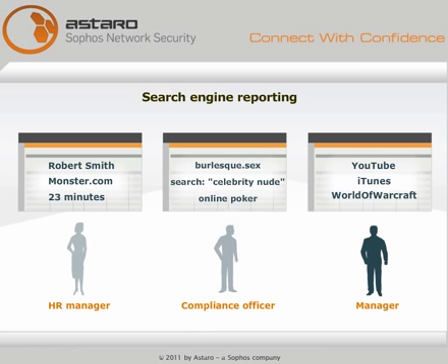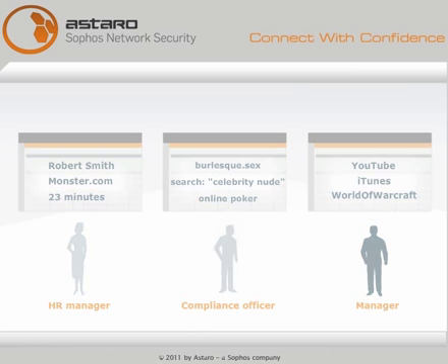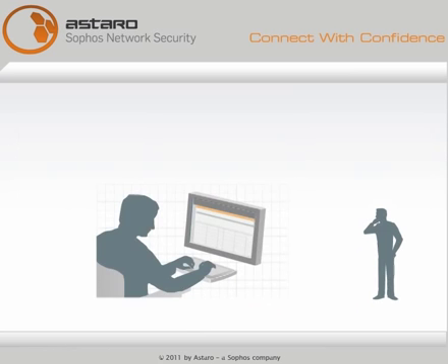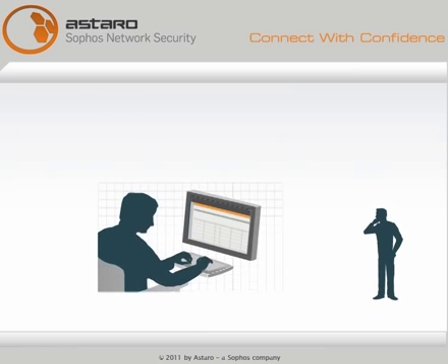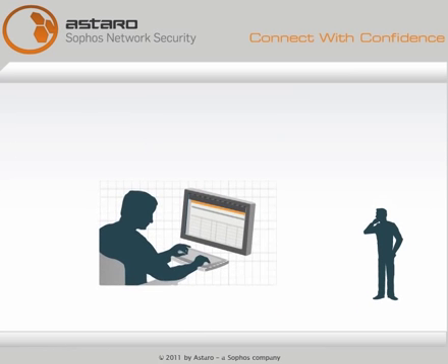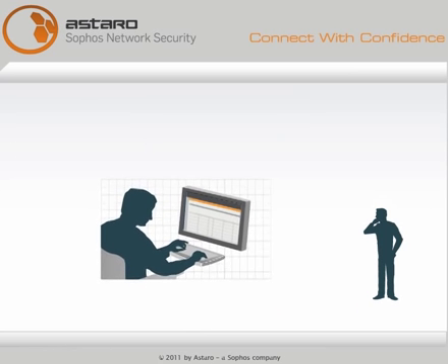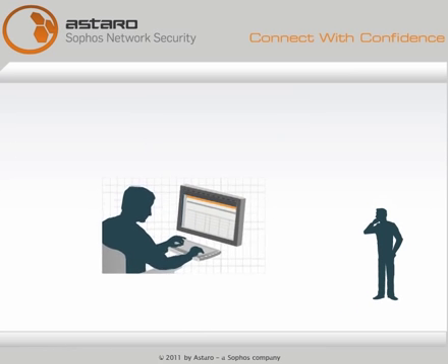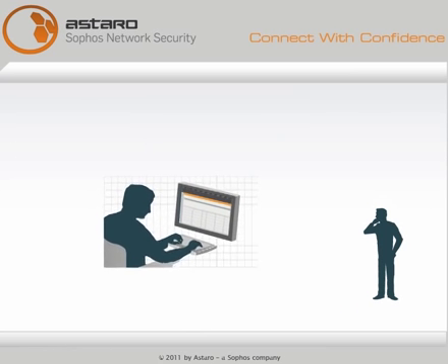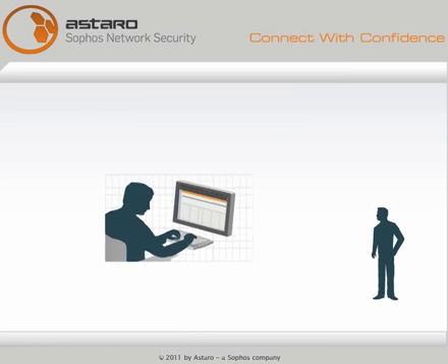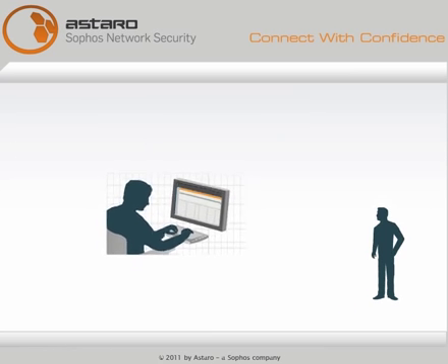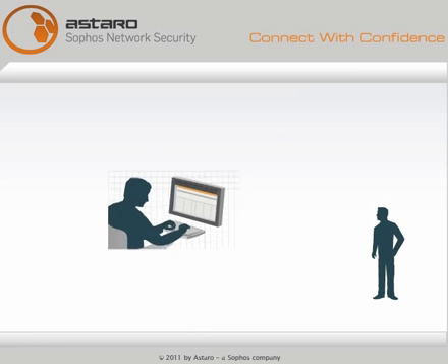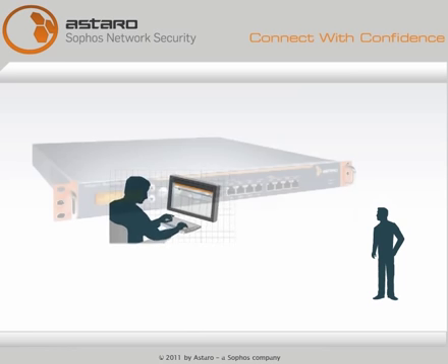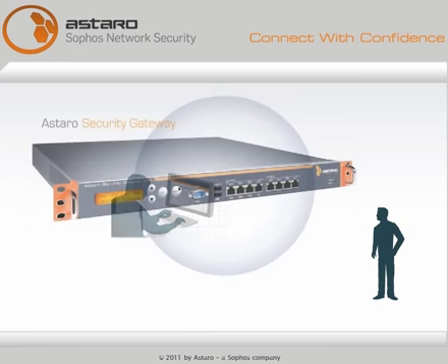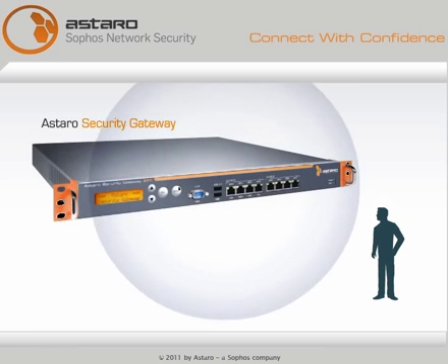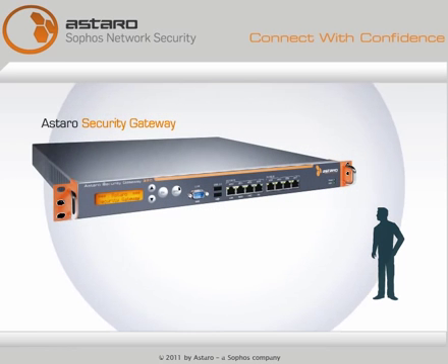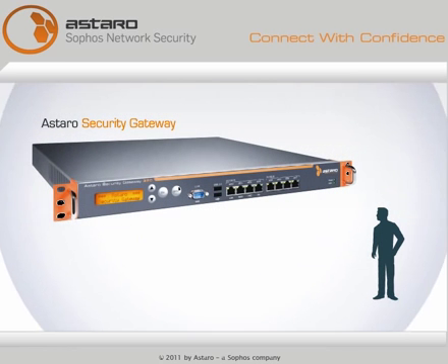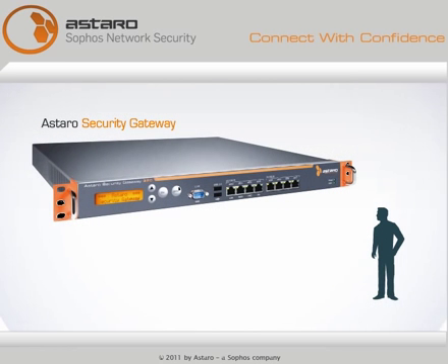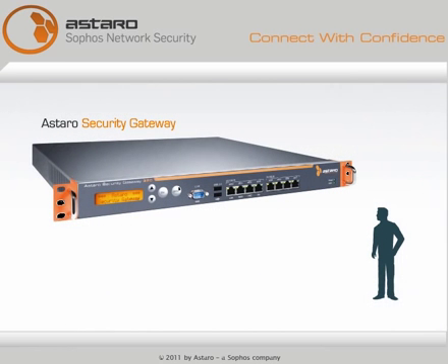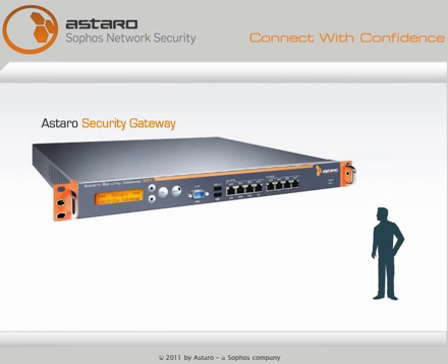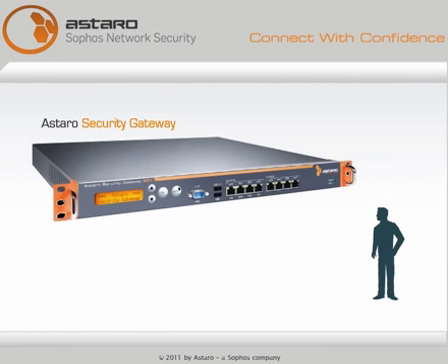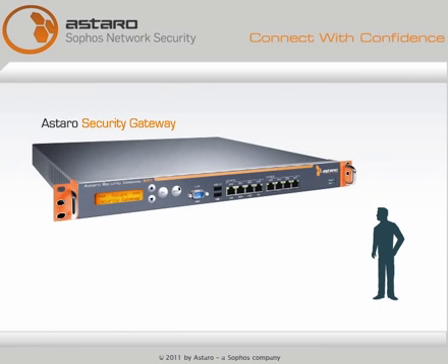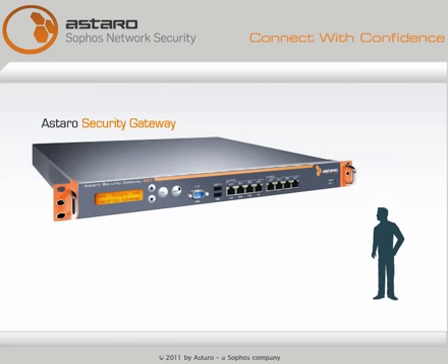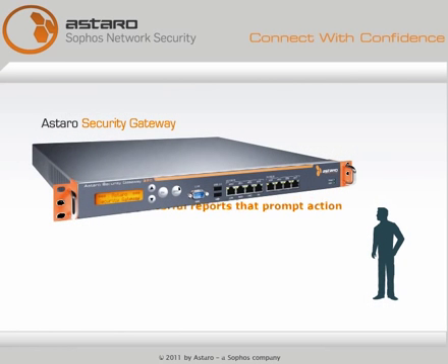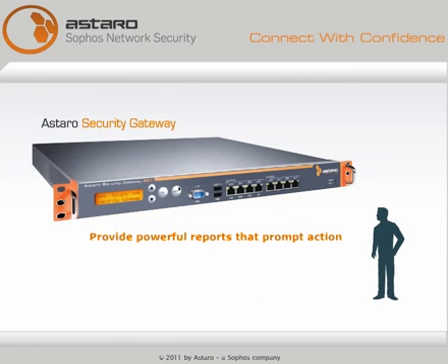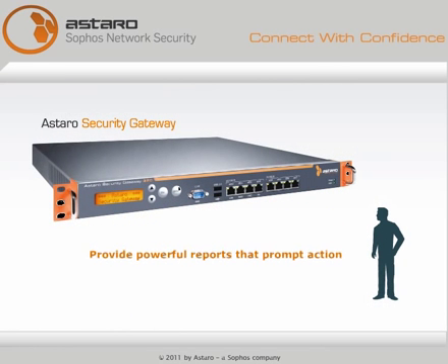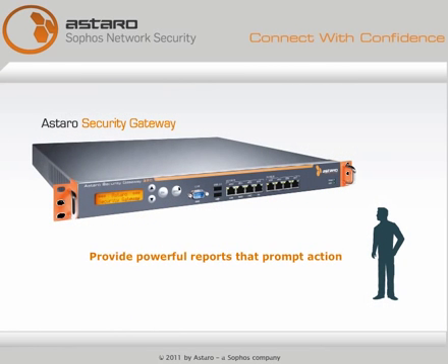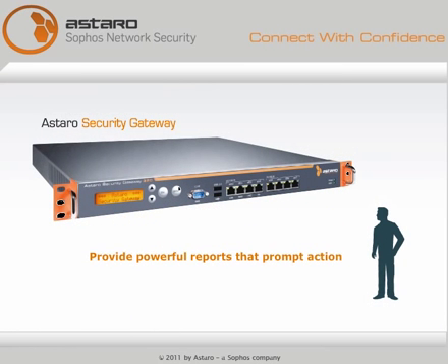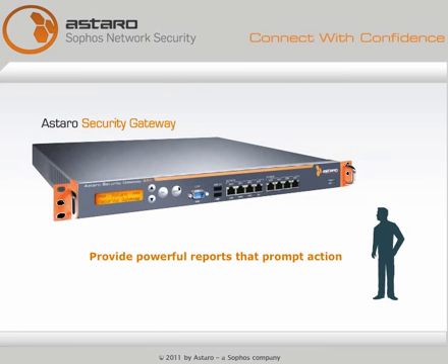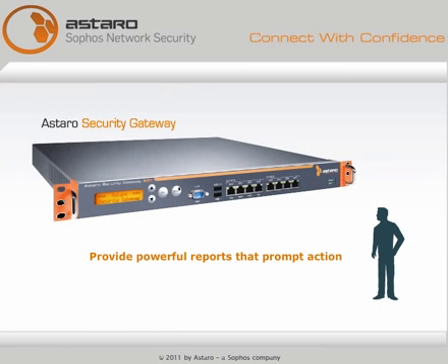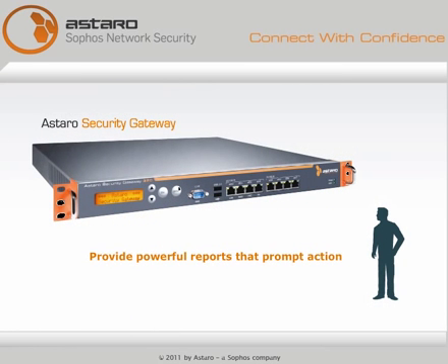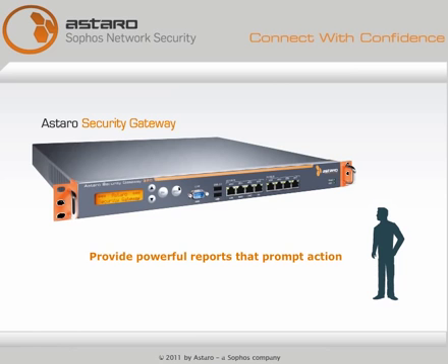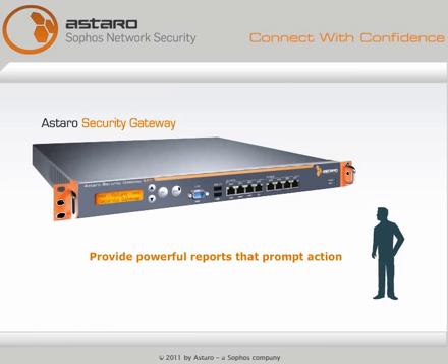All you have to do is ask the right questions. Astaro Security Gateway will provide powerful reports that prompt action. Try it yourself.